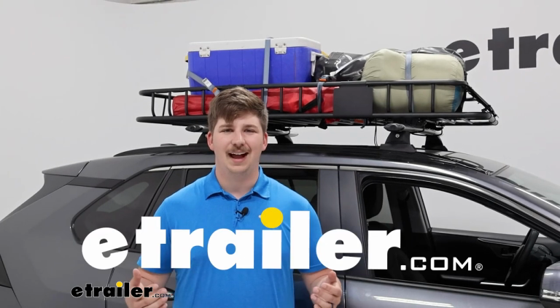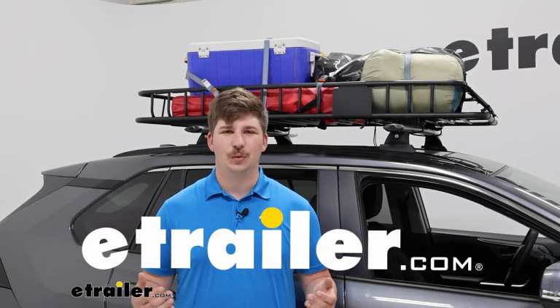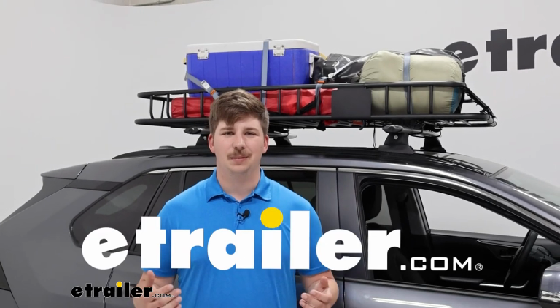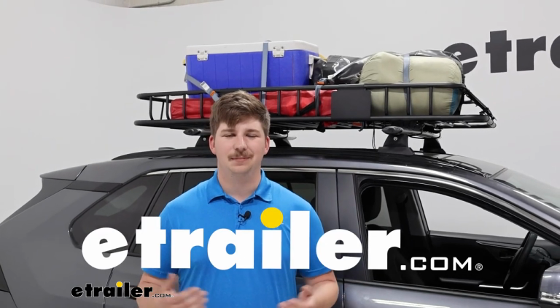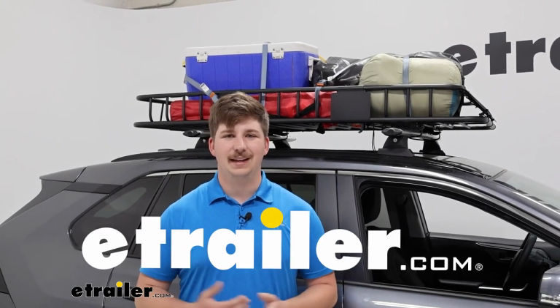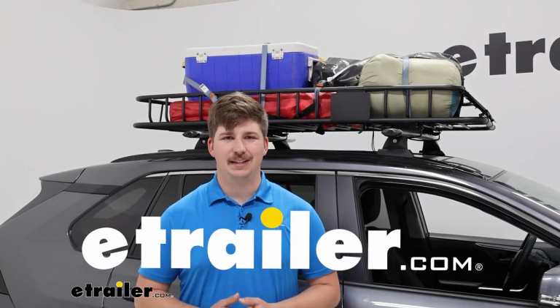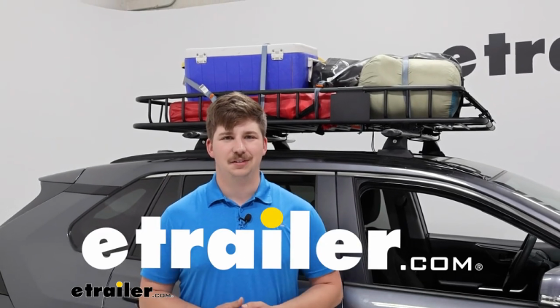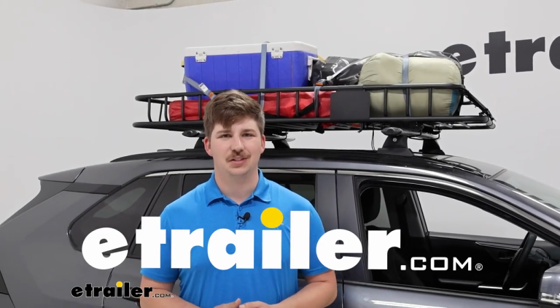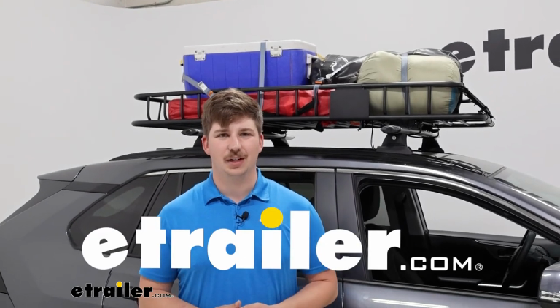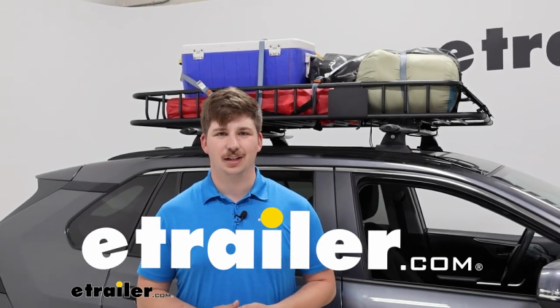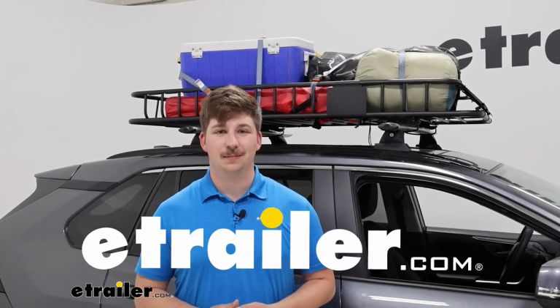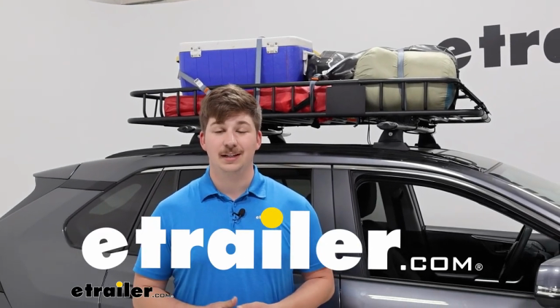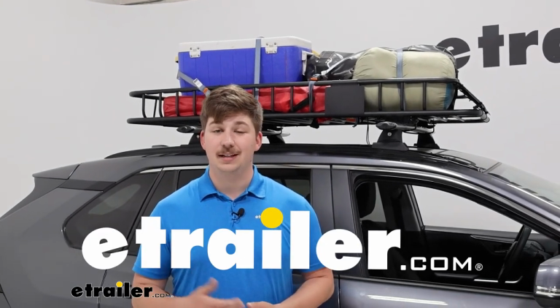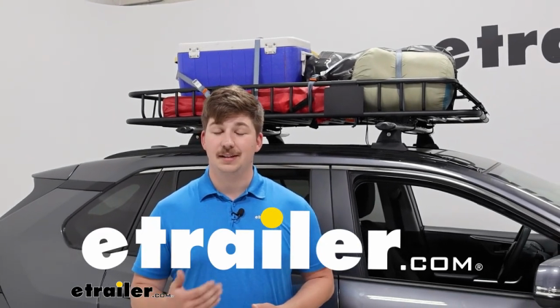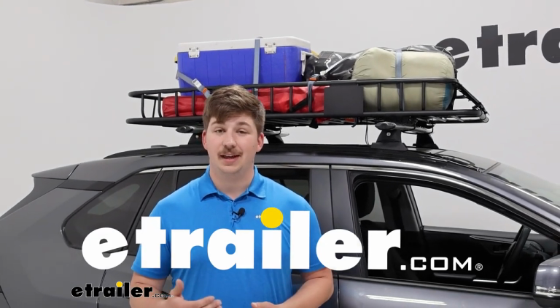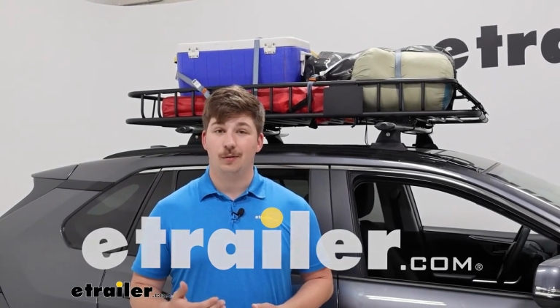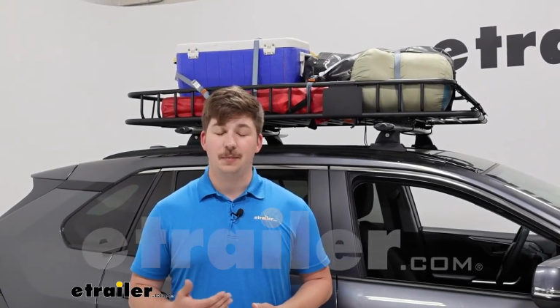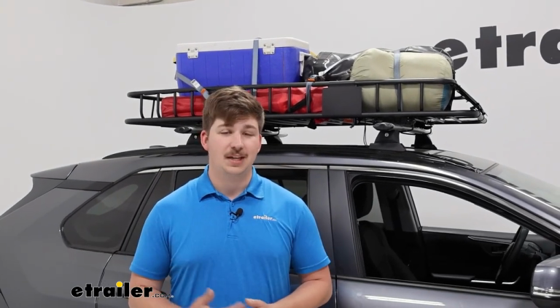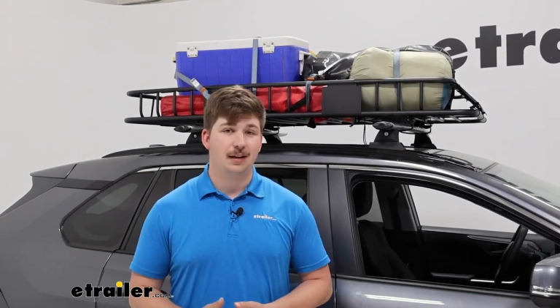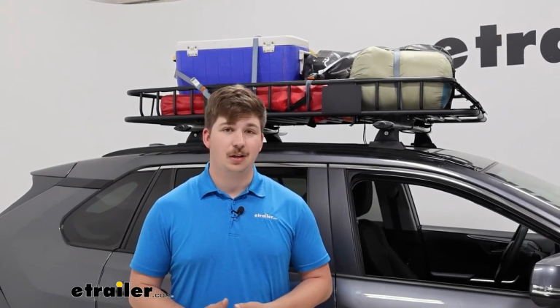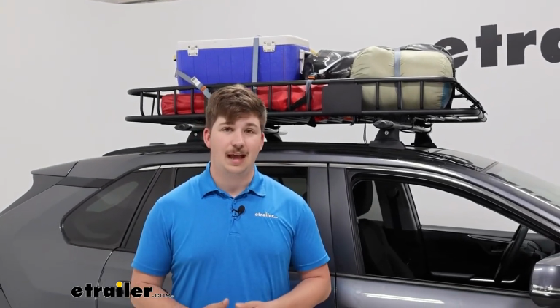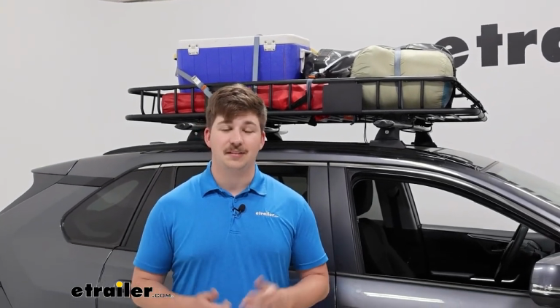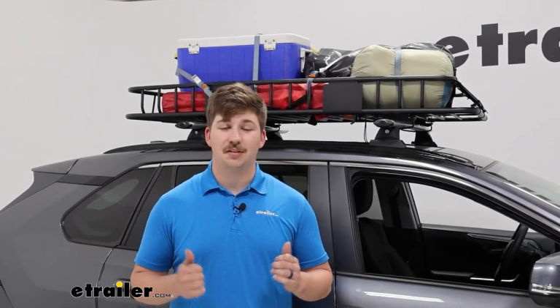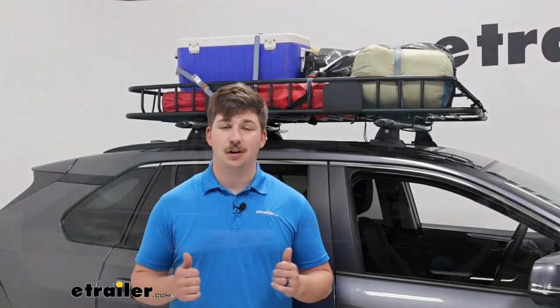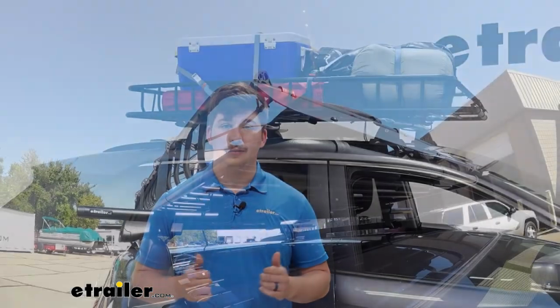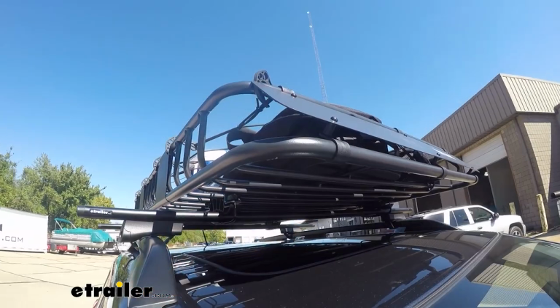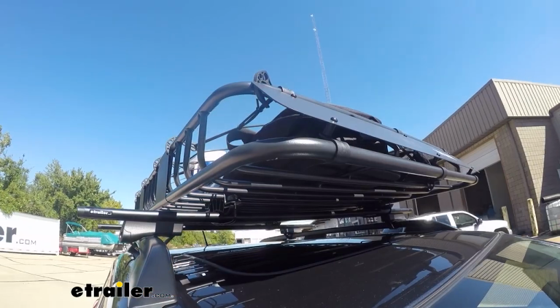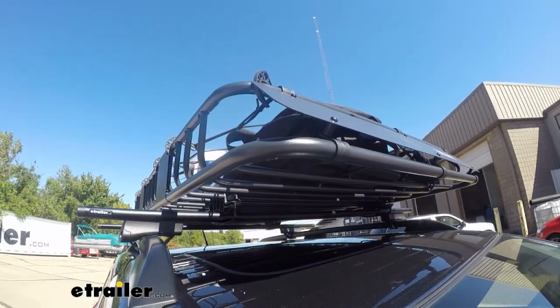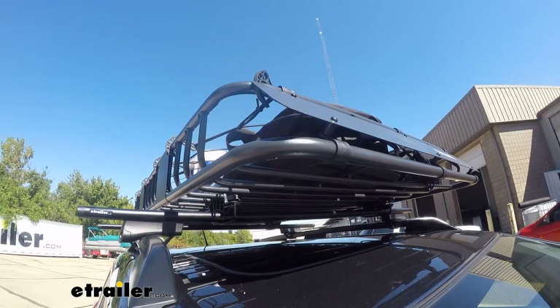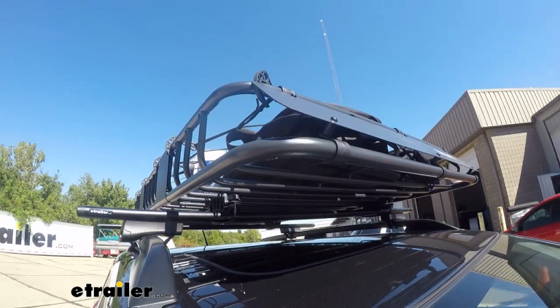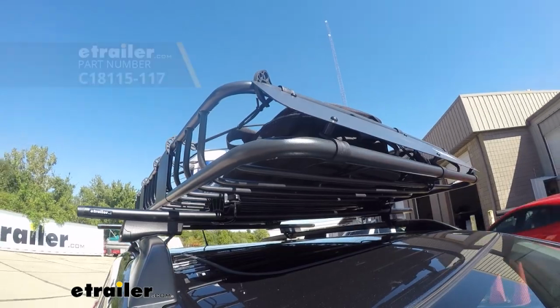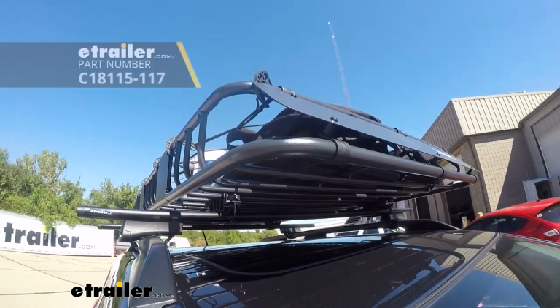Hi everyone, Aiden here at The Trailer. Today we're gonna be taking a look at this Curt Roof Mounted Cargo Basket.